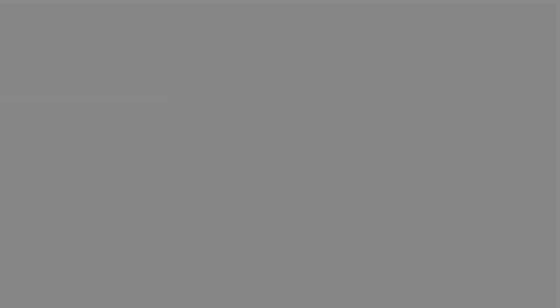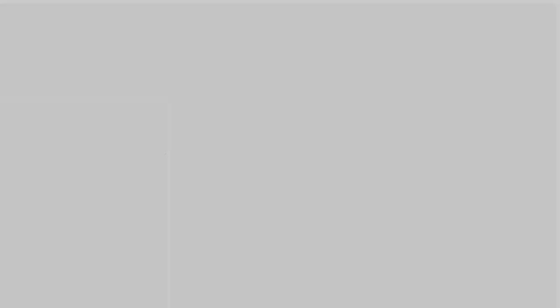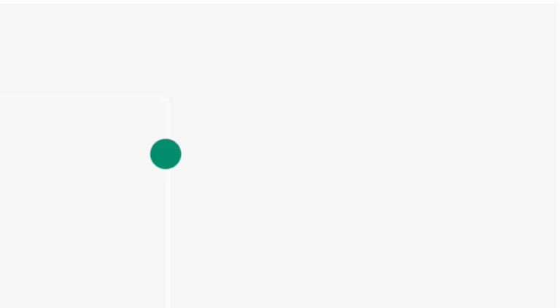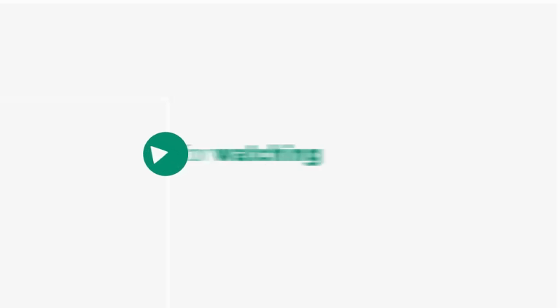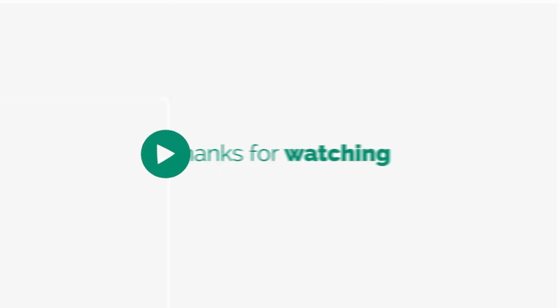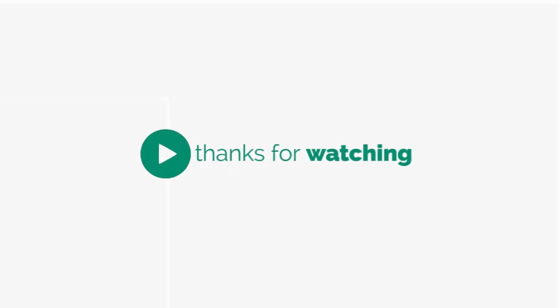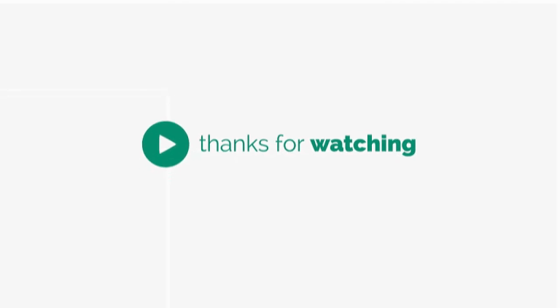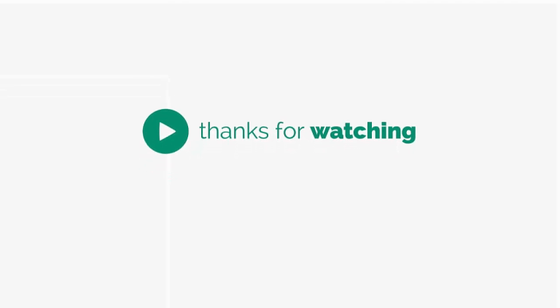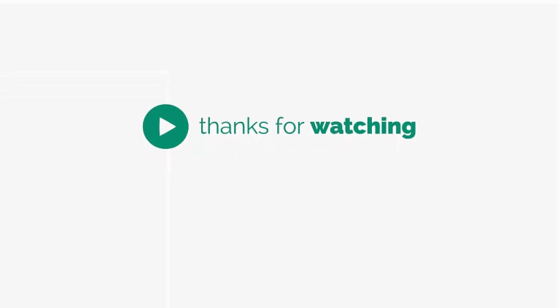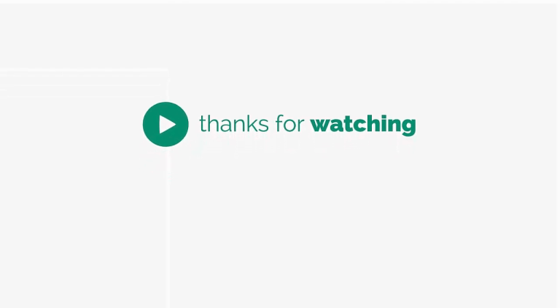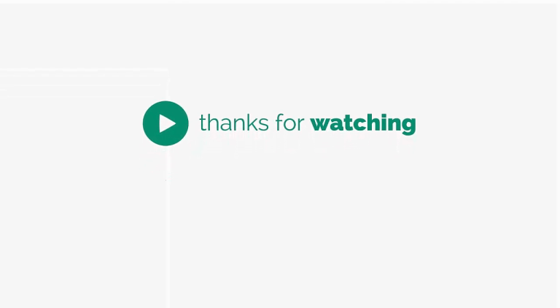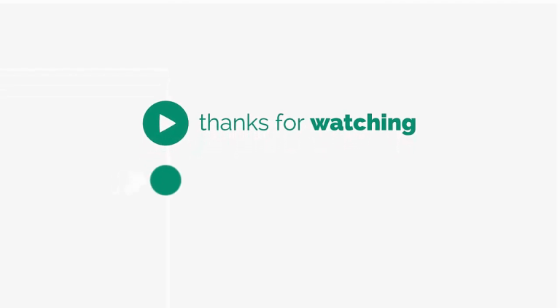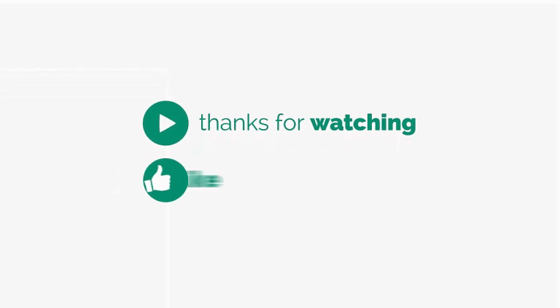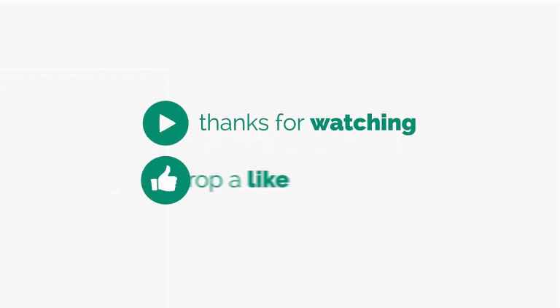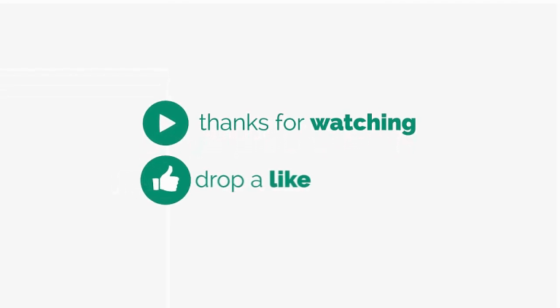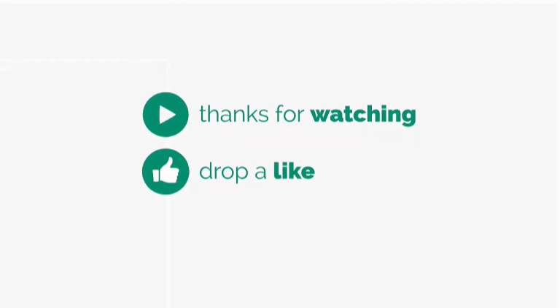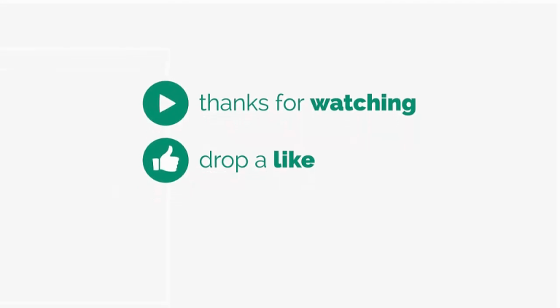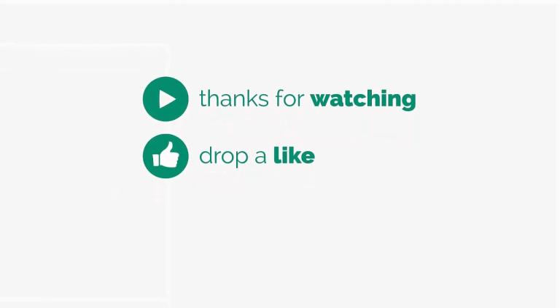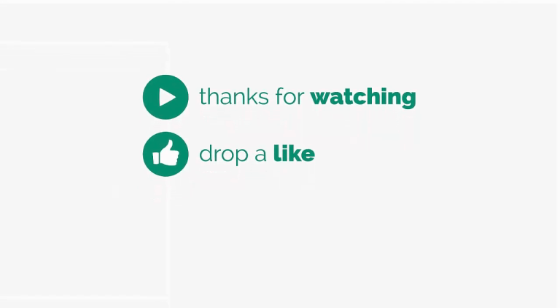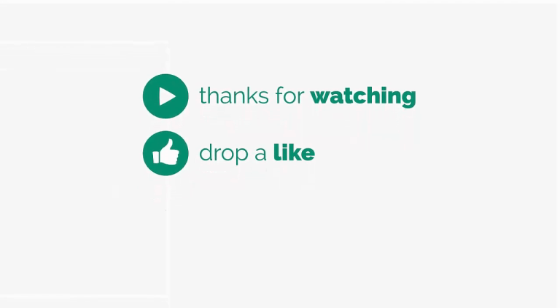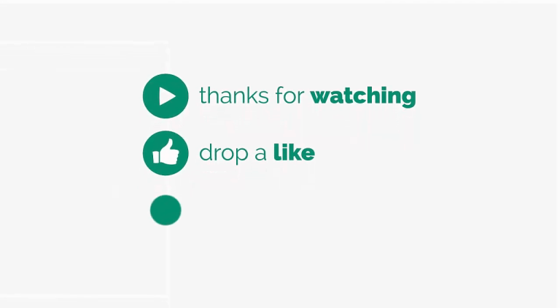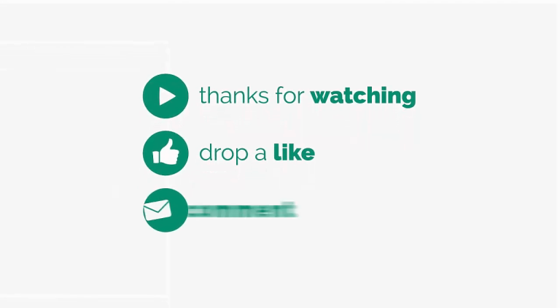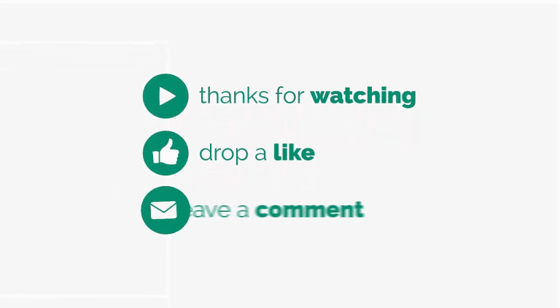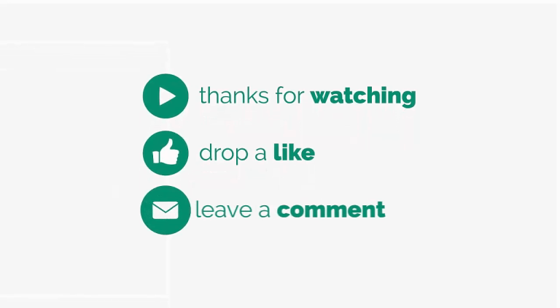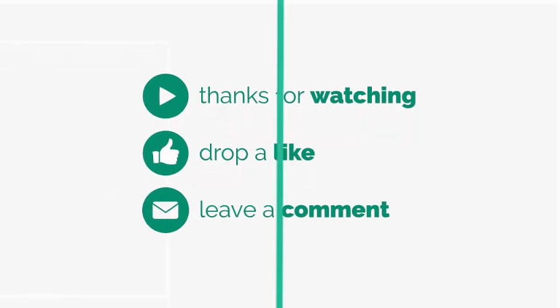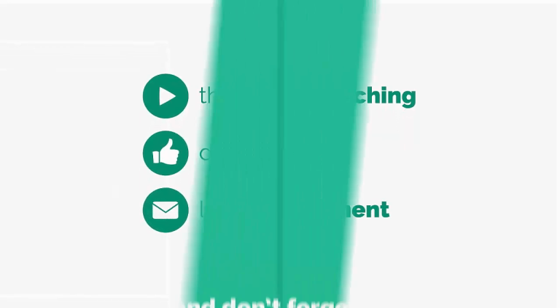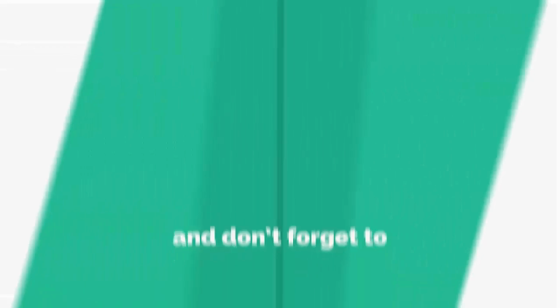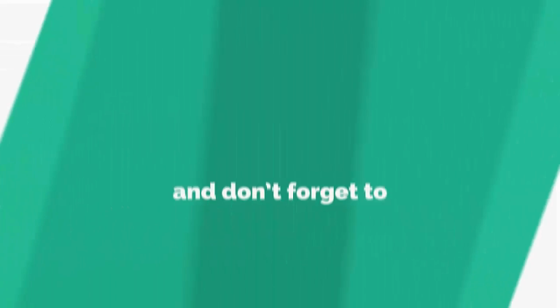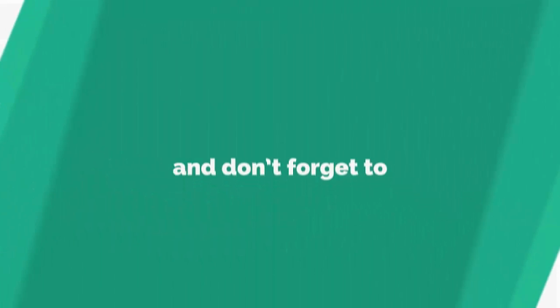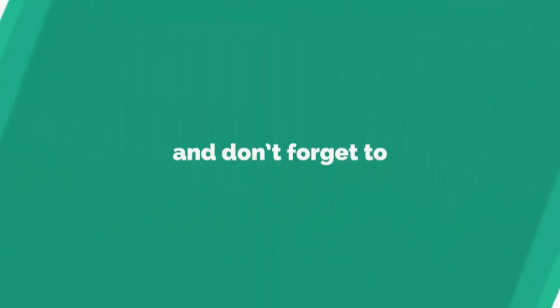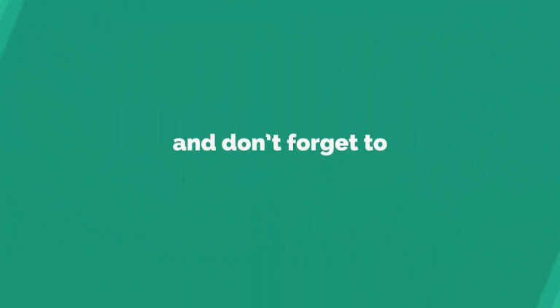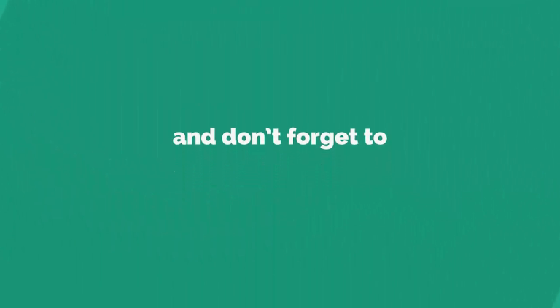Thank you for watching. If you liked the video, please like, share, and subscribe.